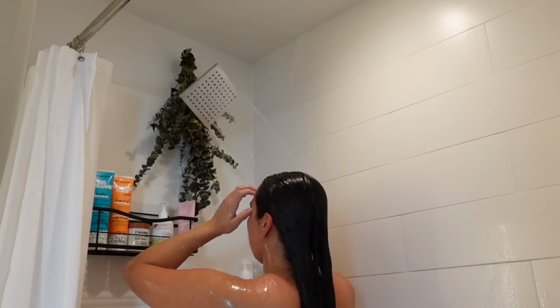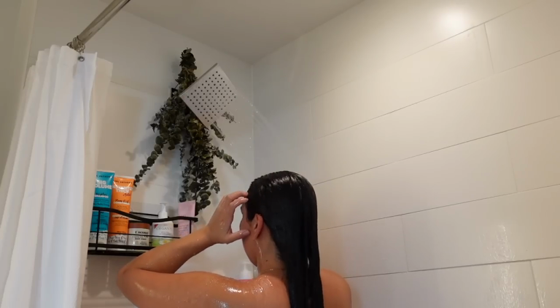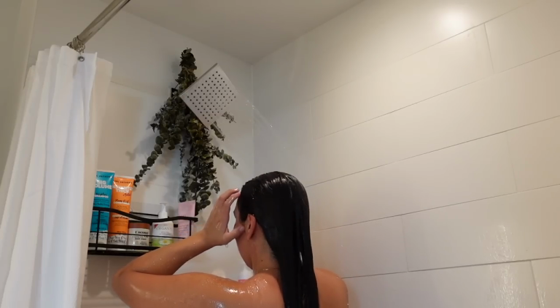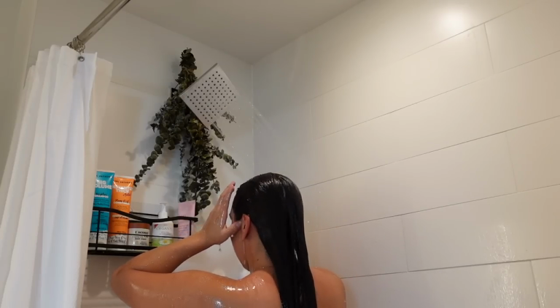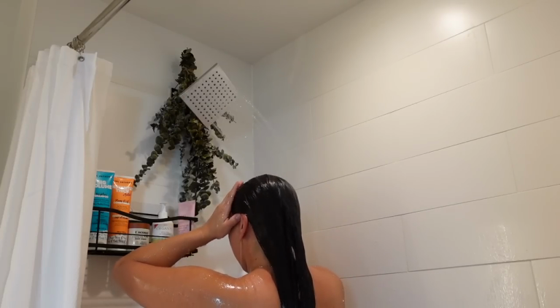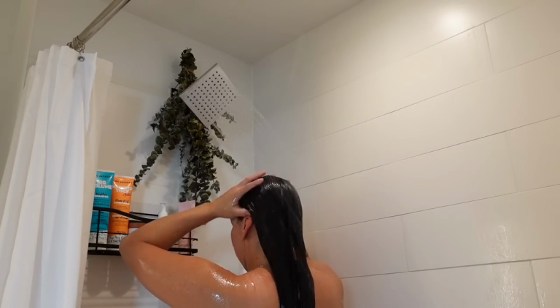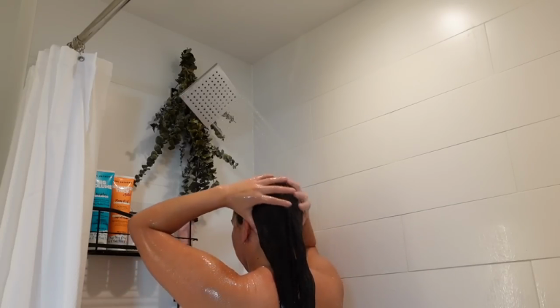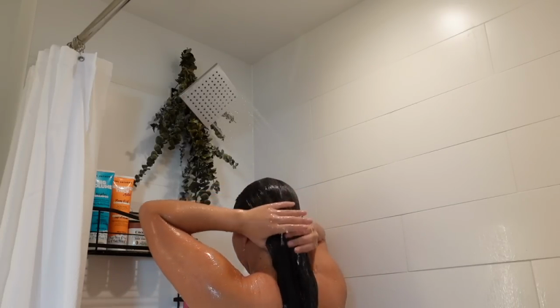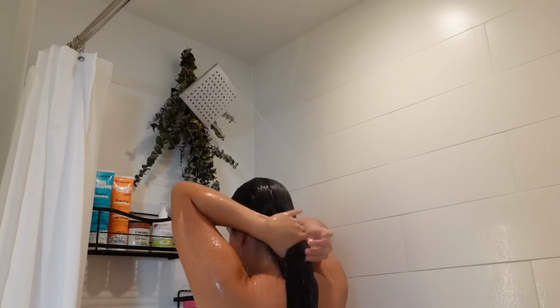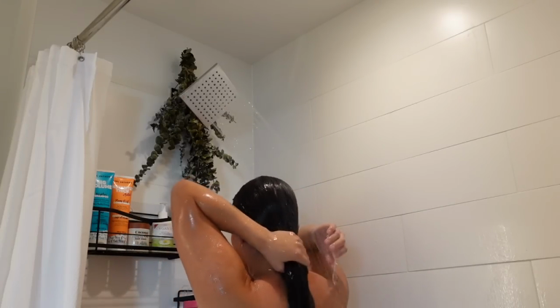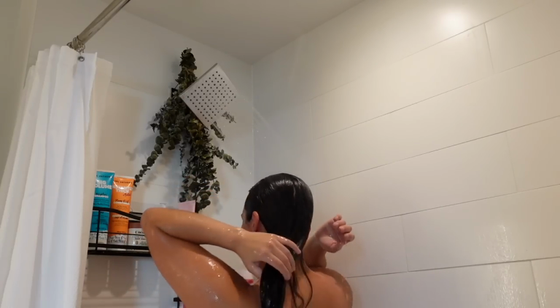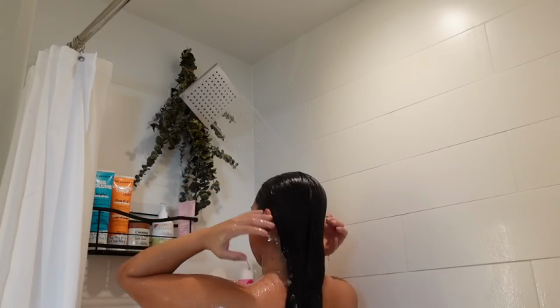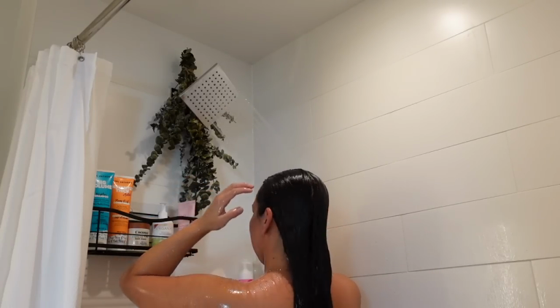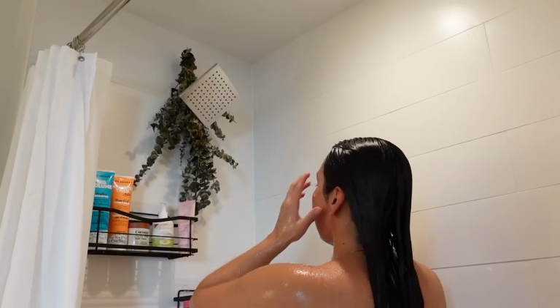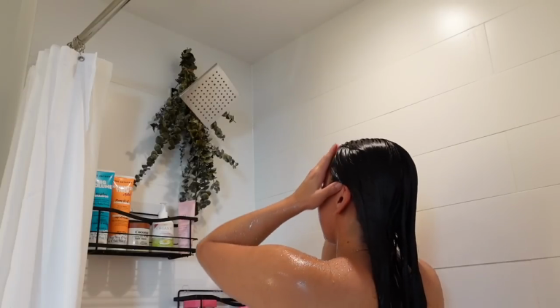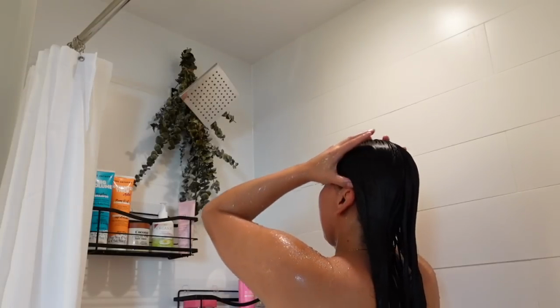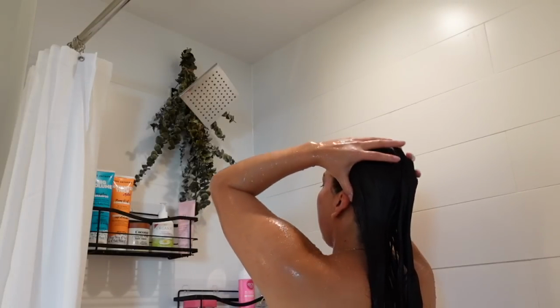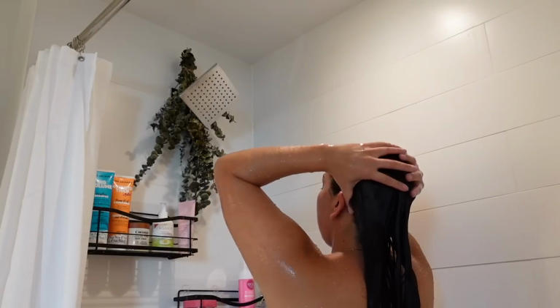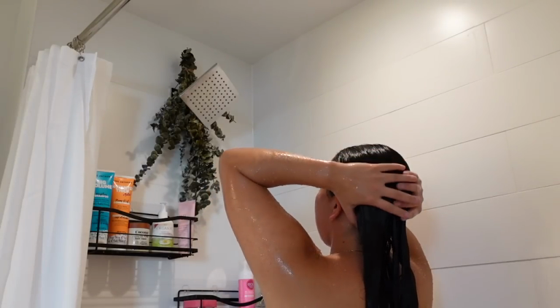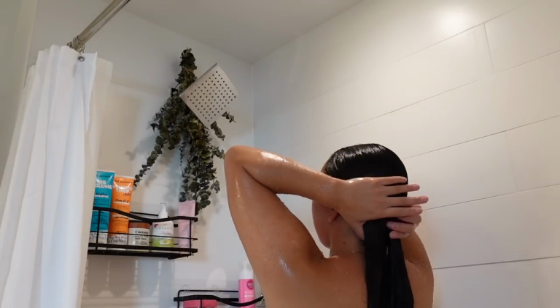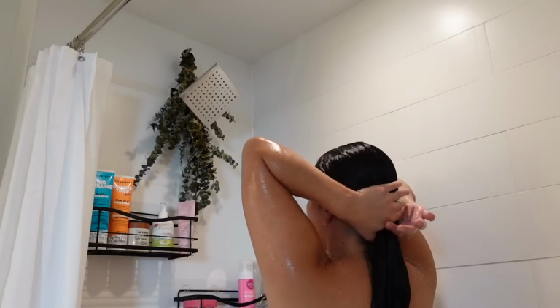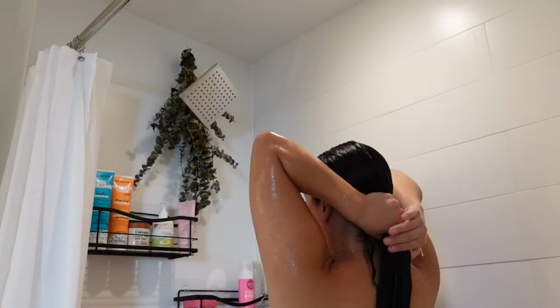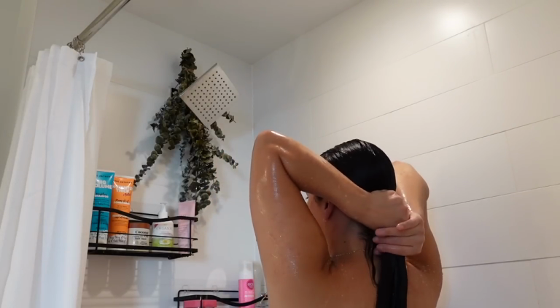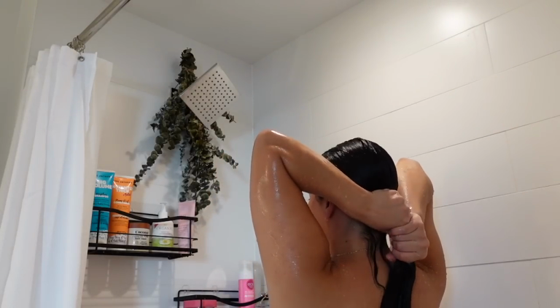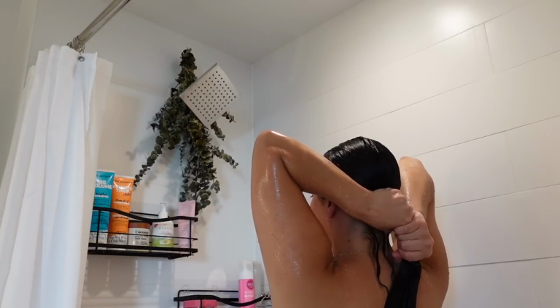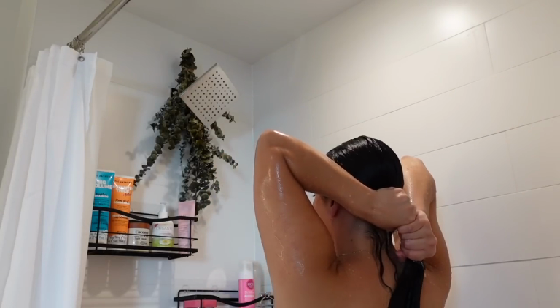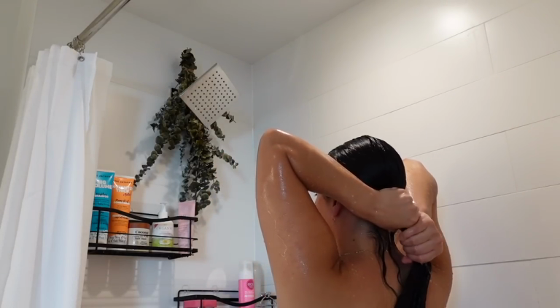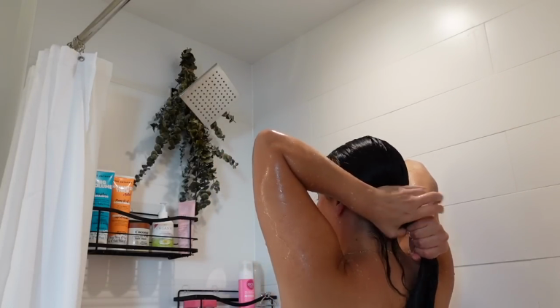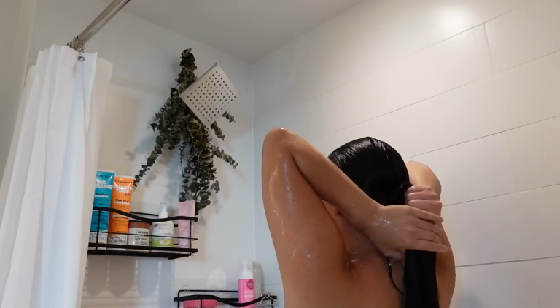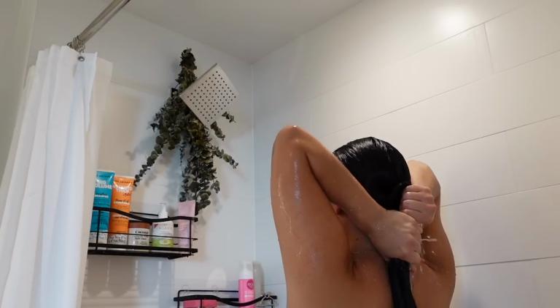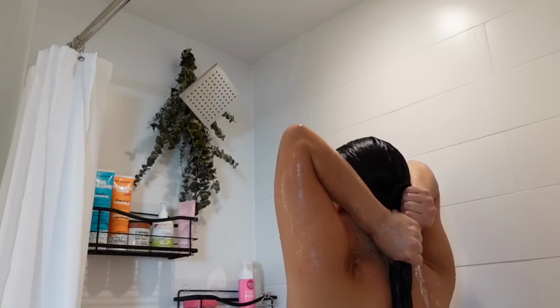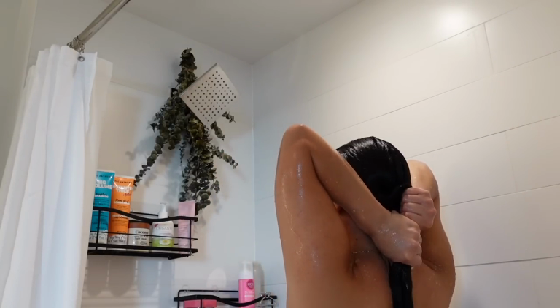If you guys wanted a more in-depth video, I do have a shower routine video so I'll have that linked in the corner here if you guys are interested.